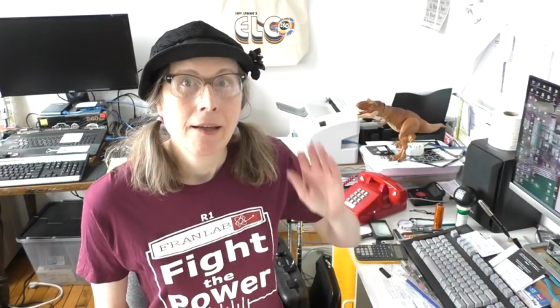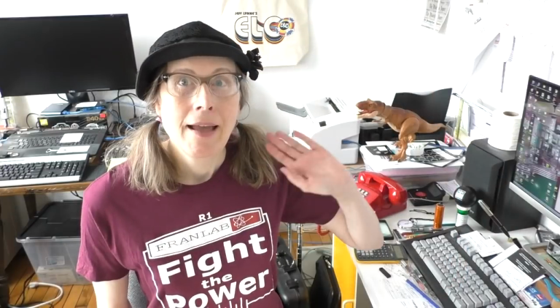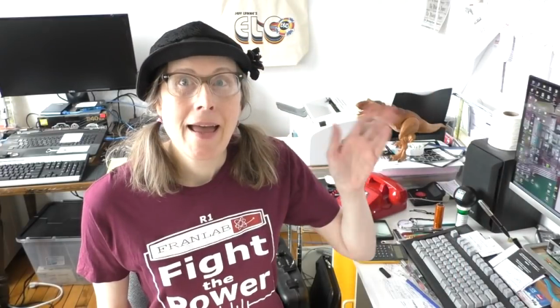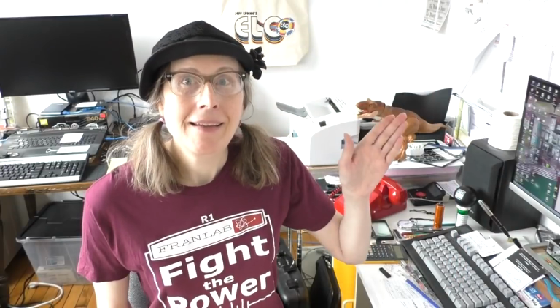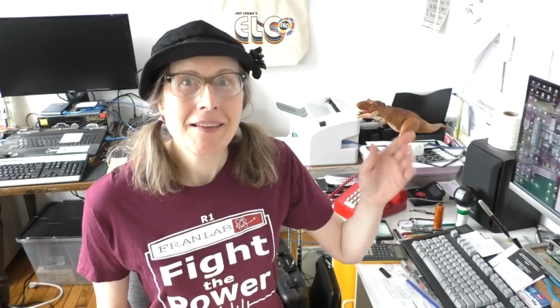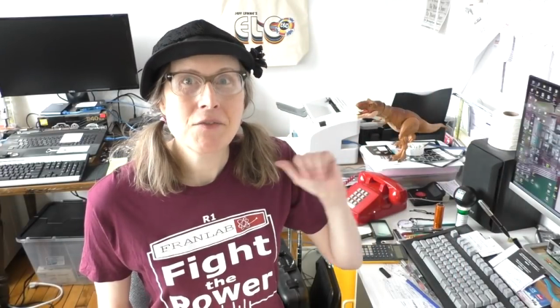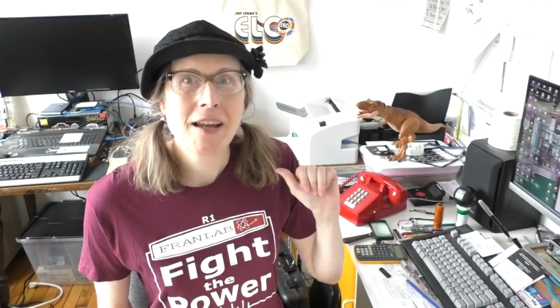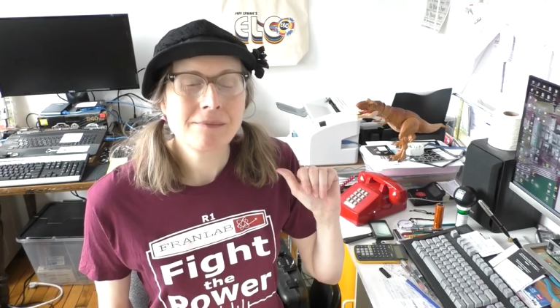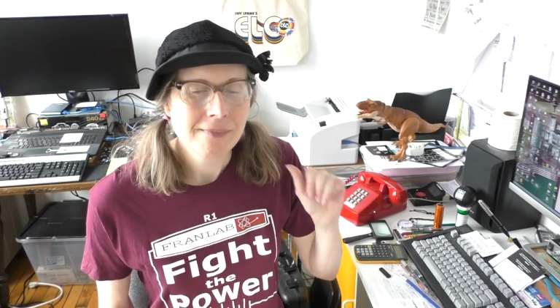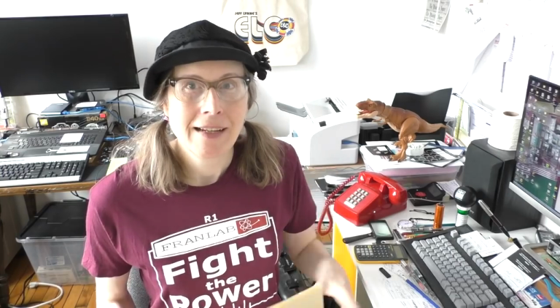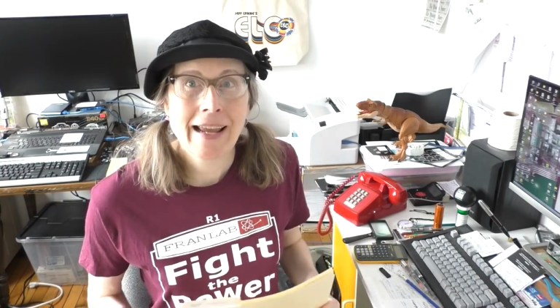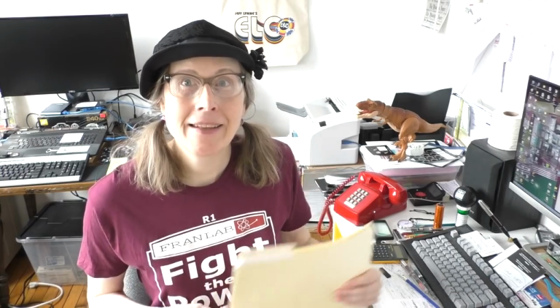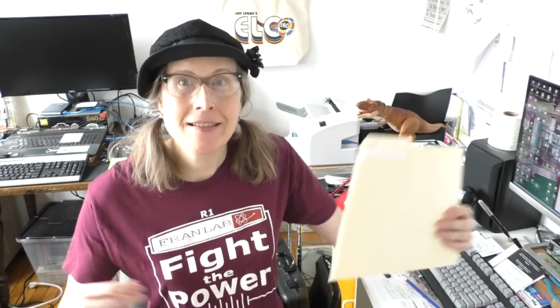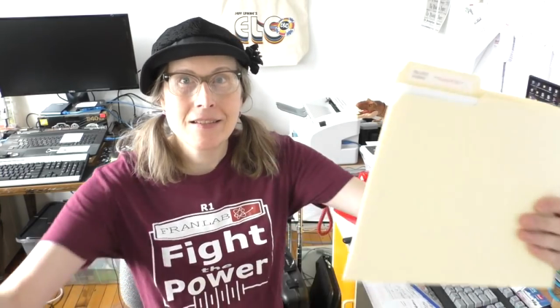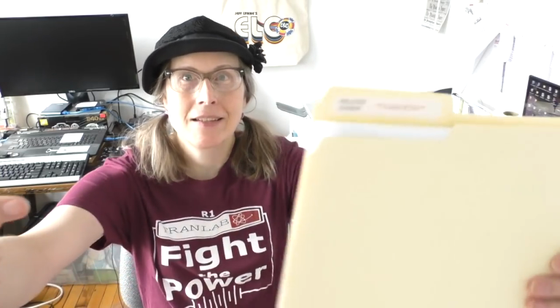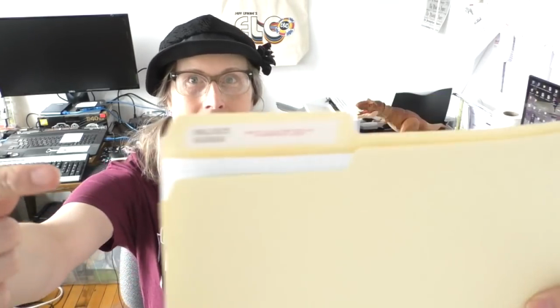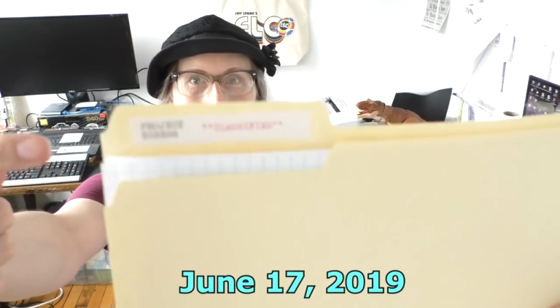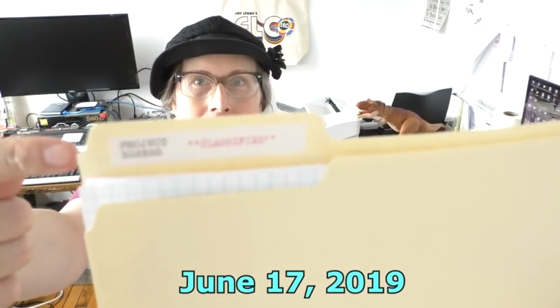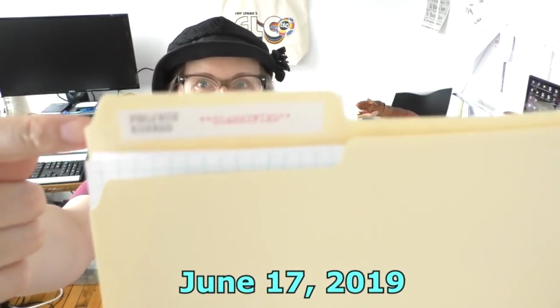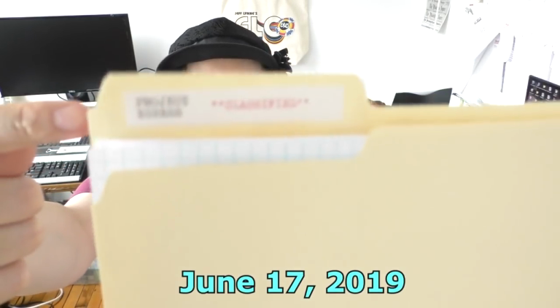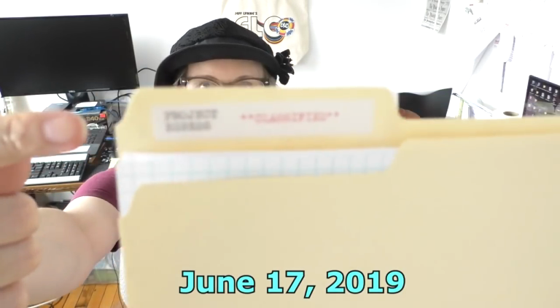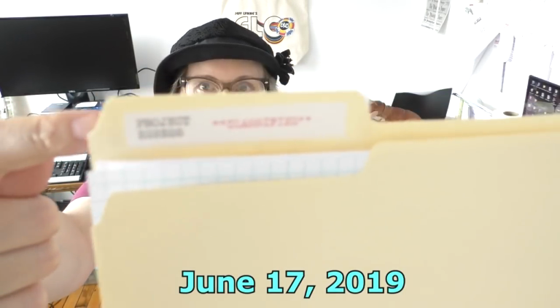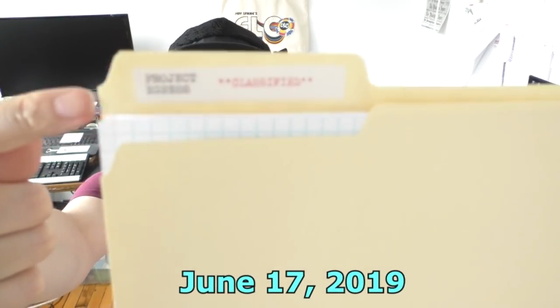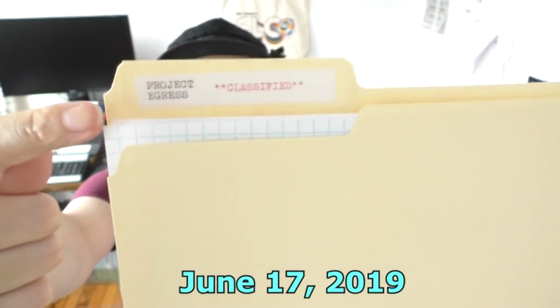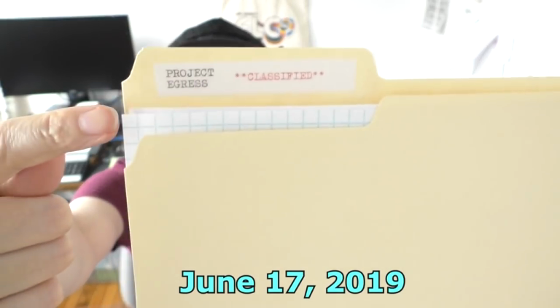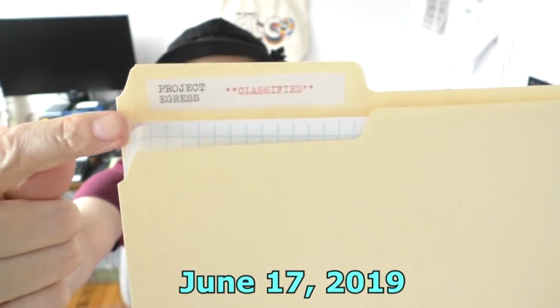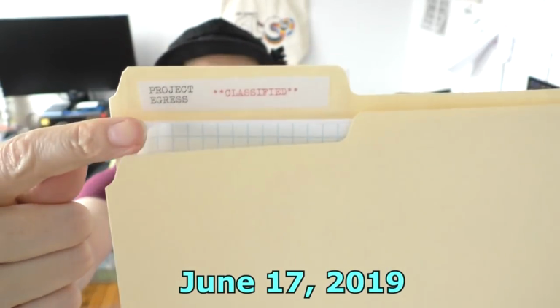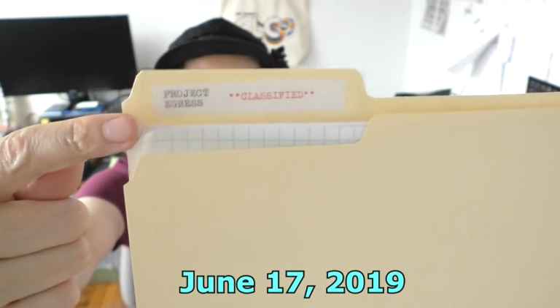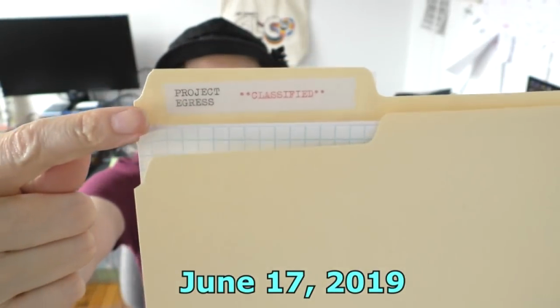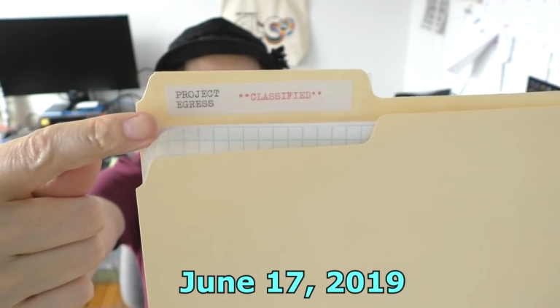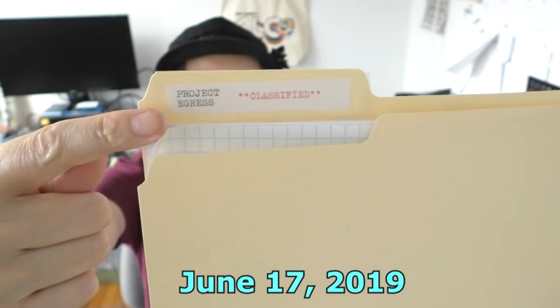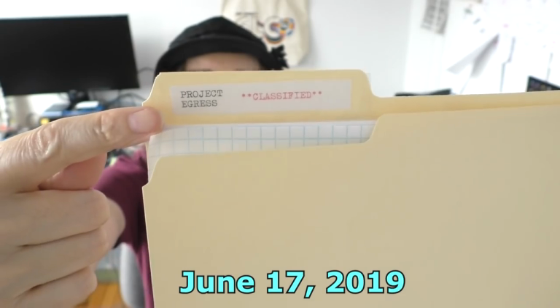Hey, it's Fran. Again, this is Day 3, Project Egress, Top Secret.